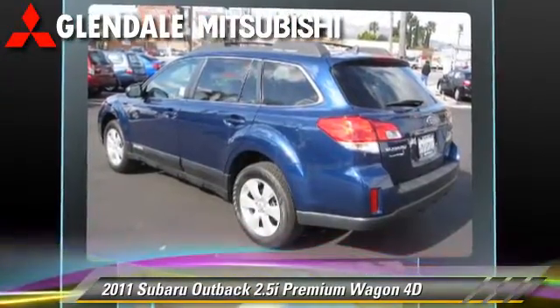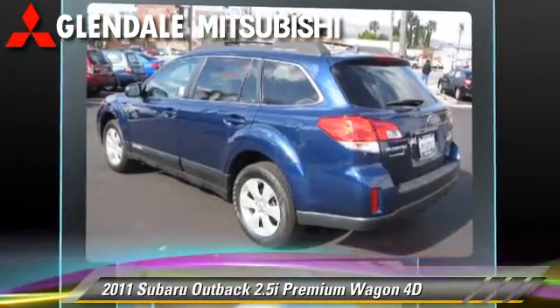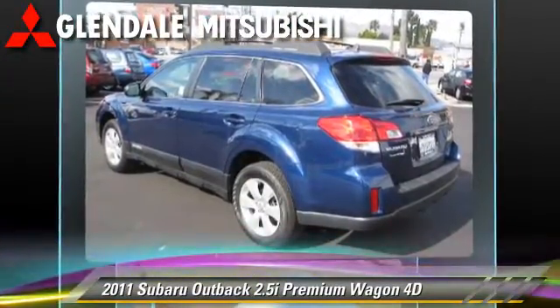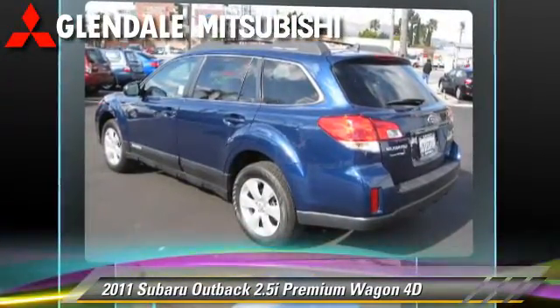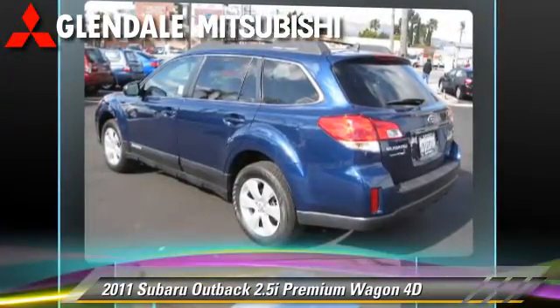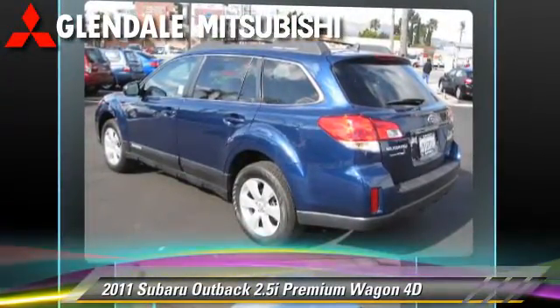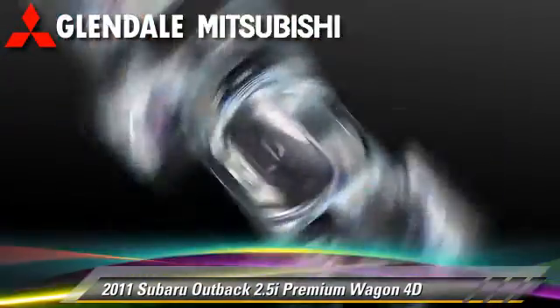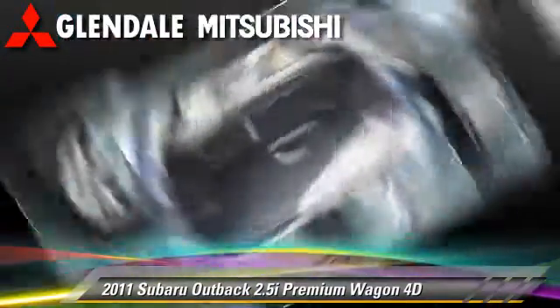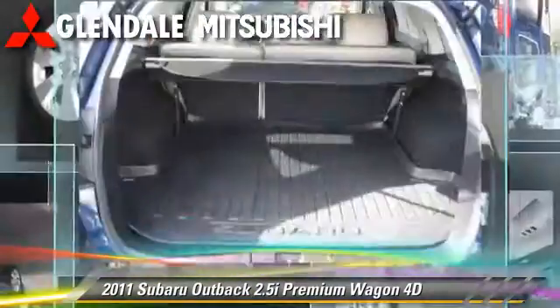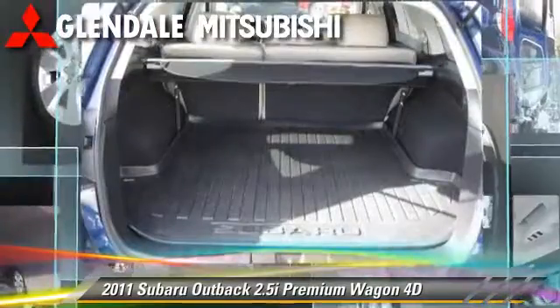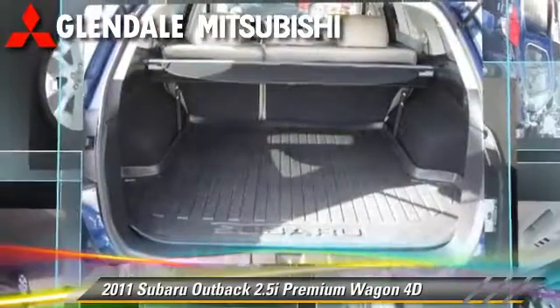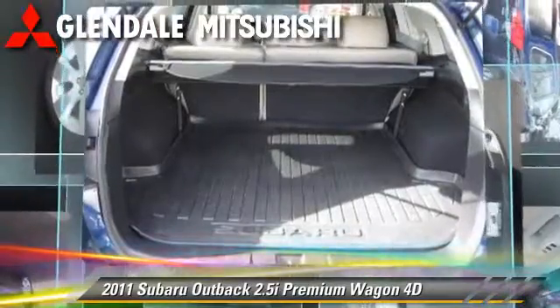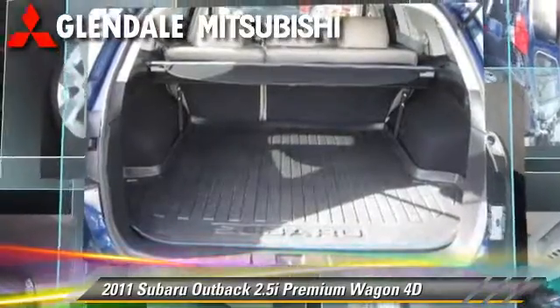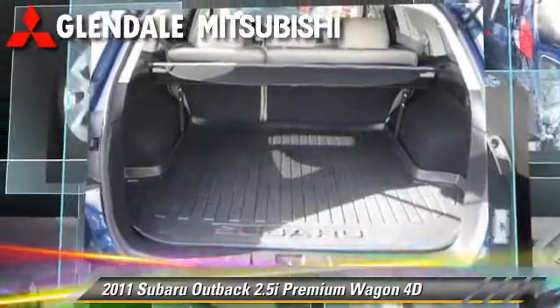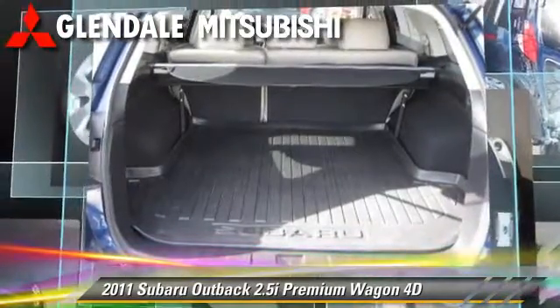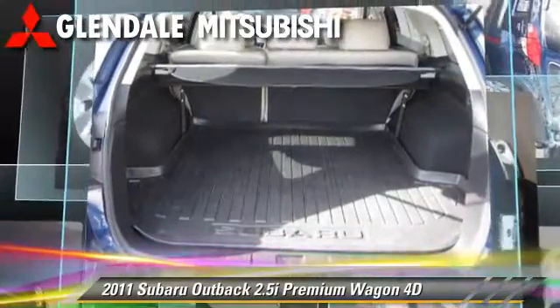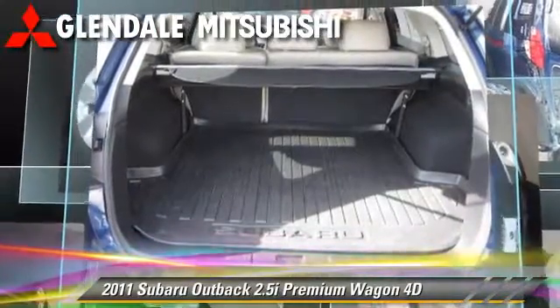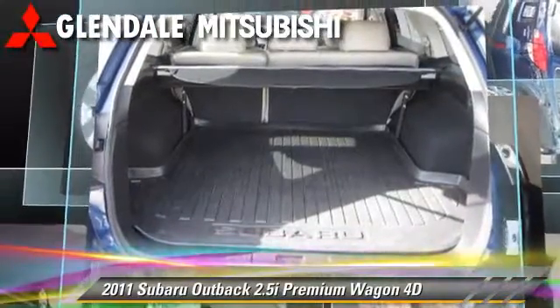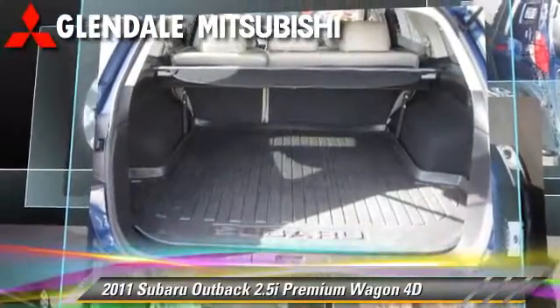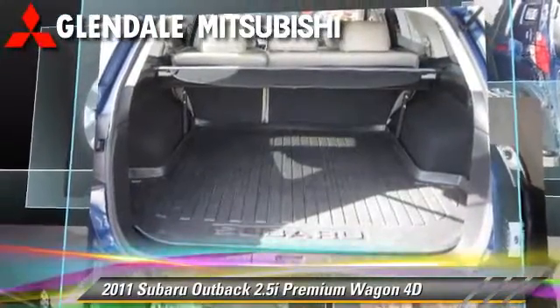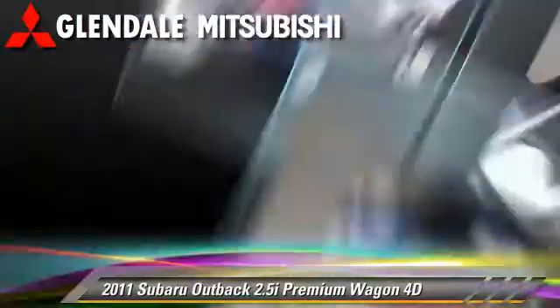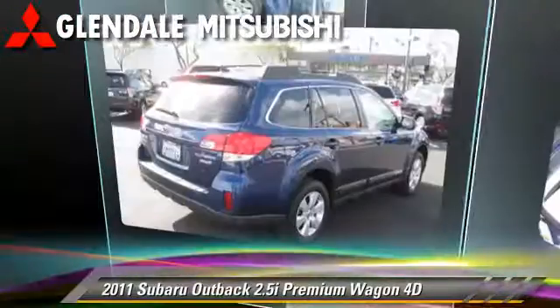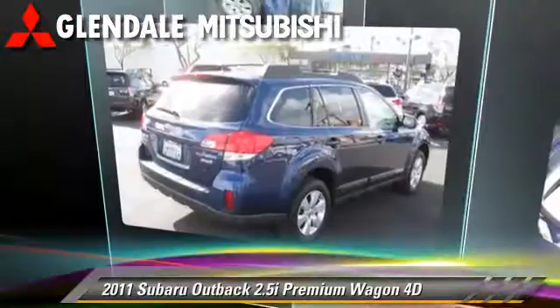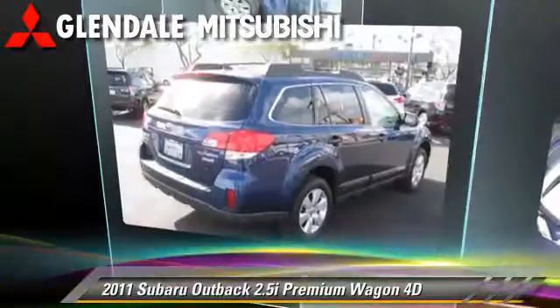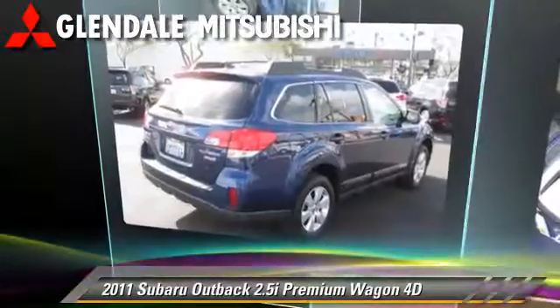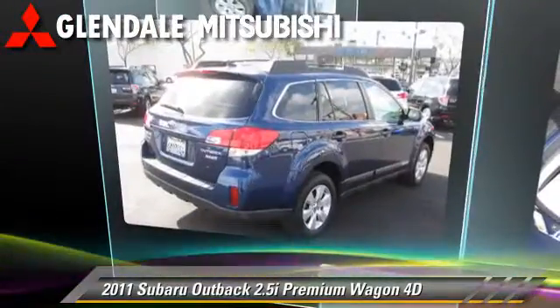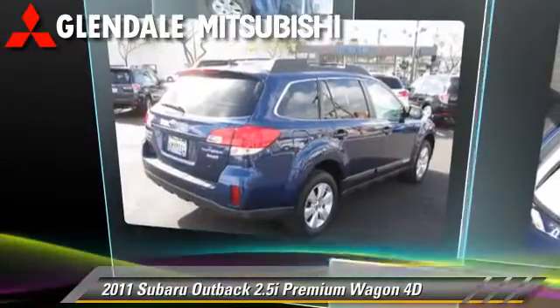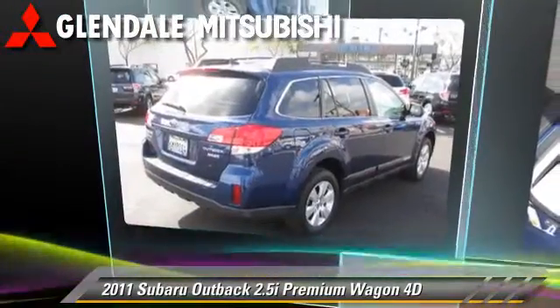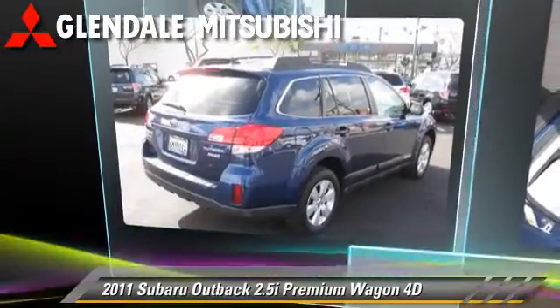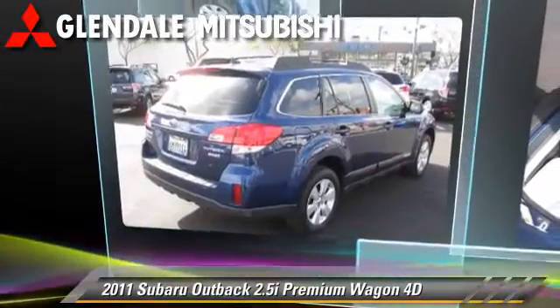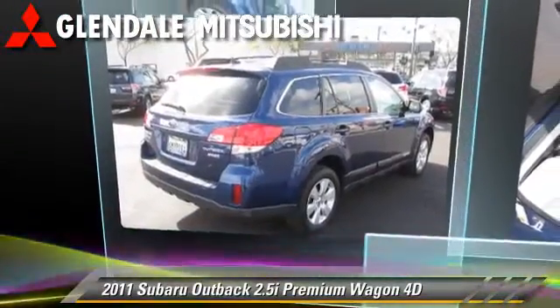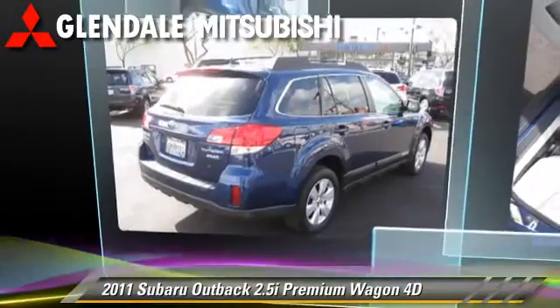Comfort and convenience features include power windows, Harman Kardon sound, and Bluetooth wireless.